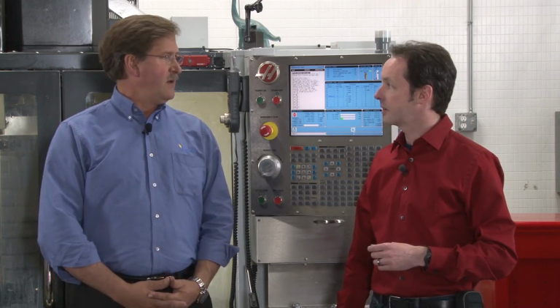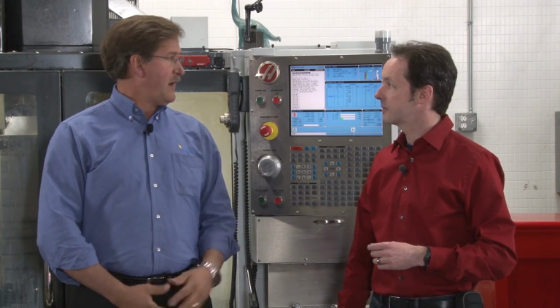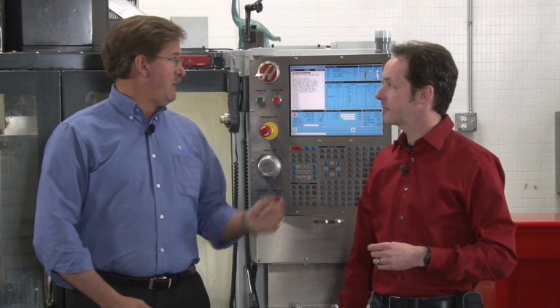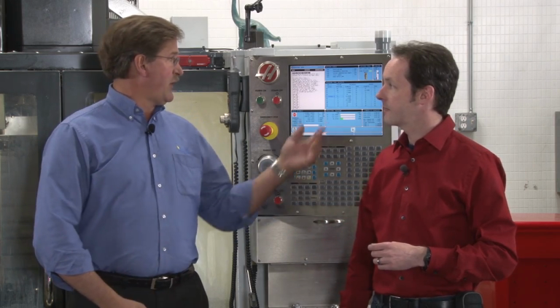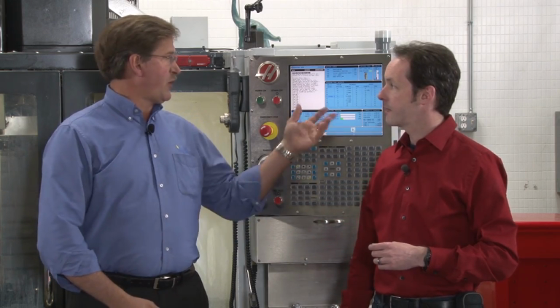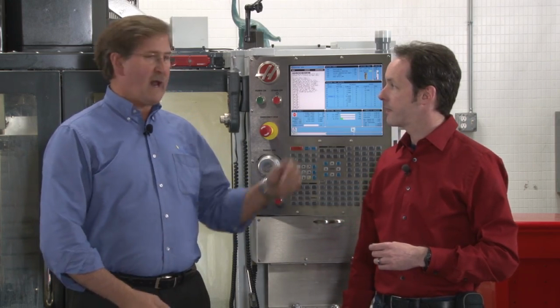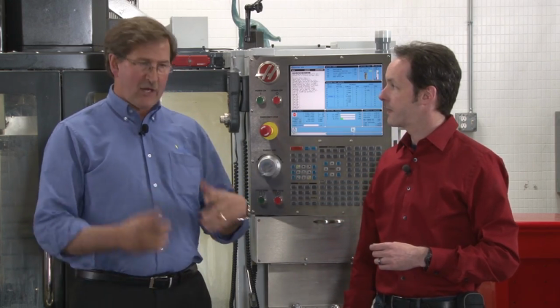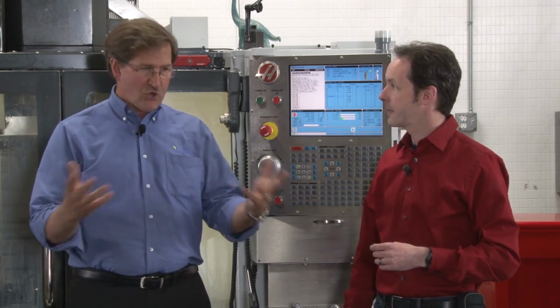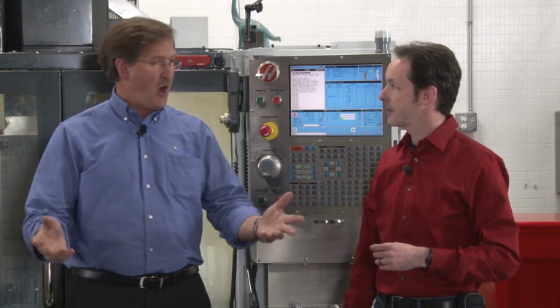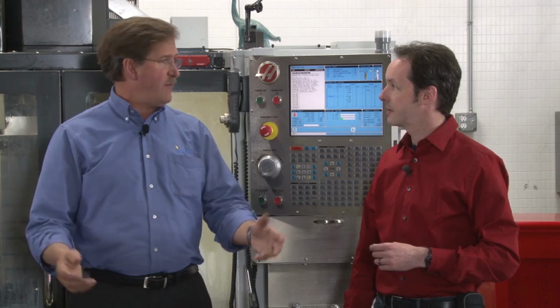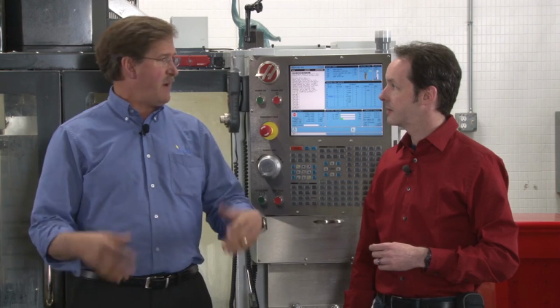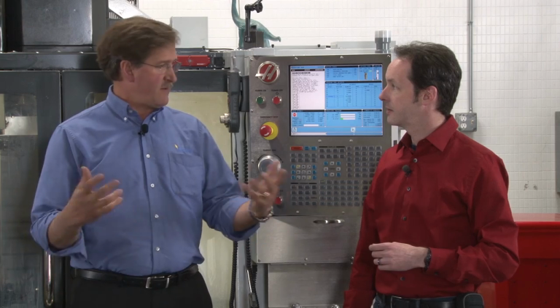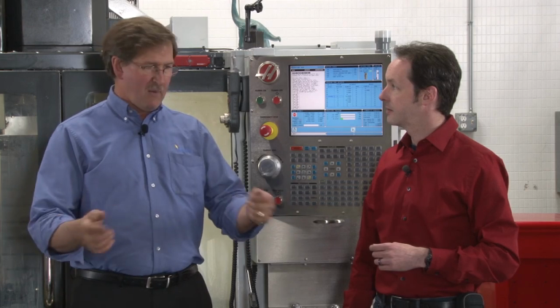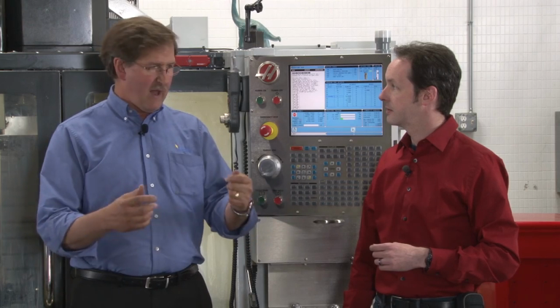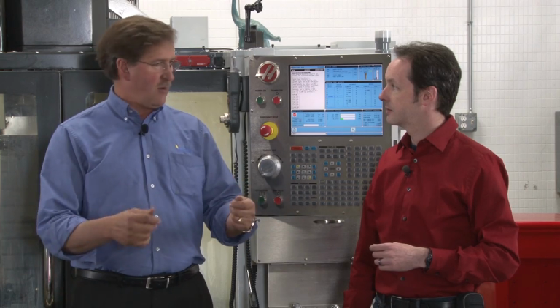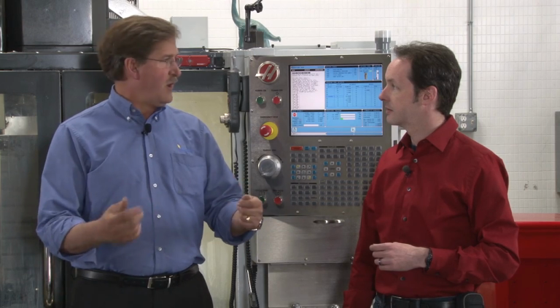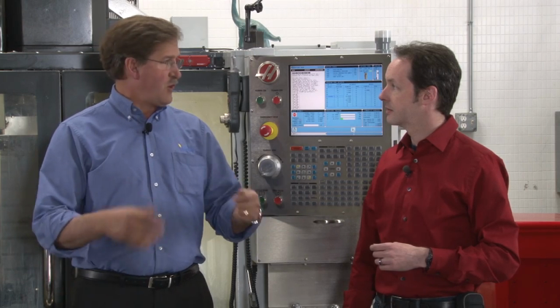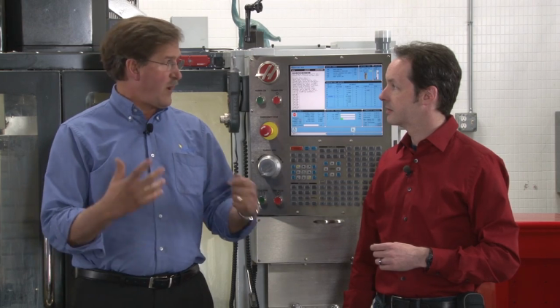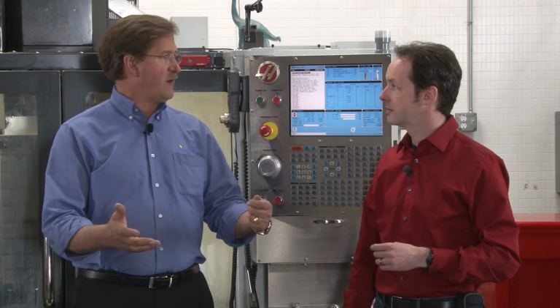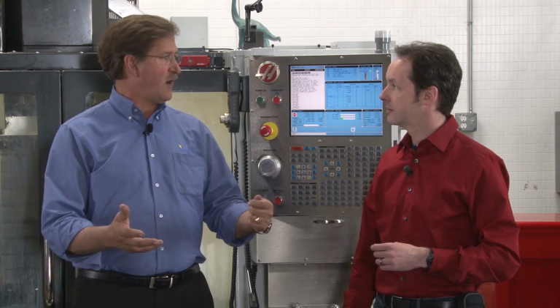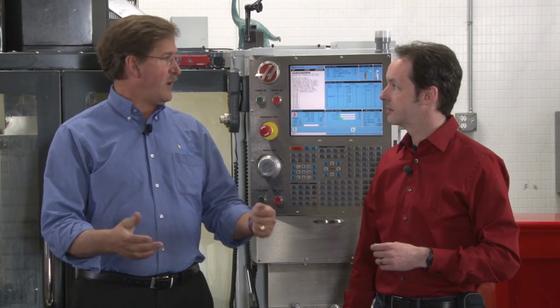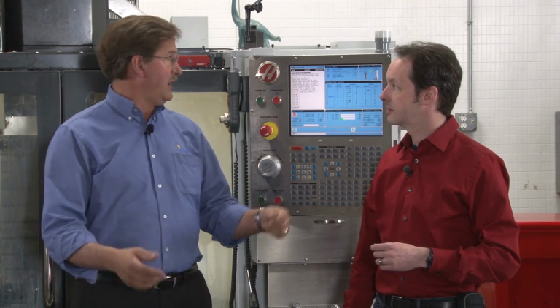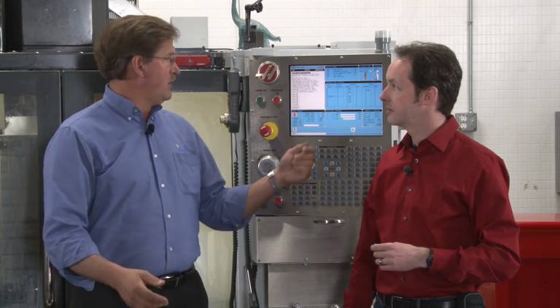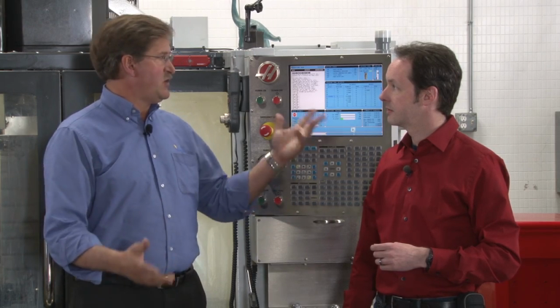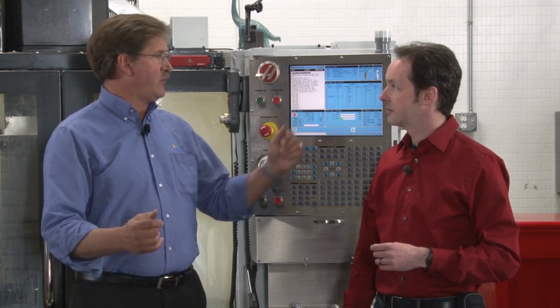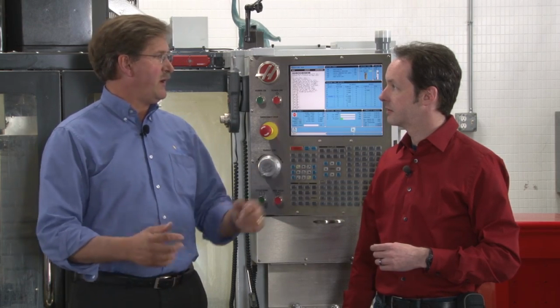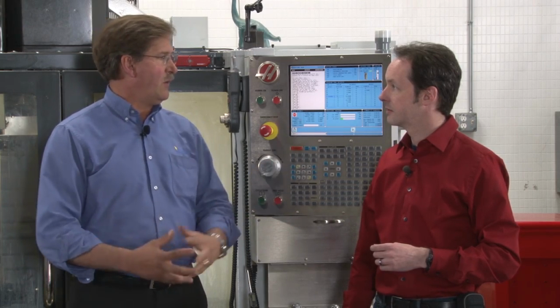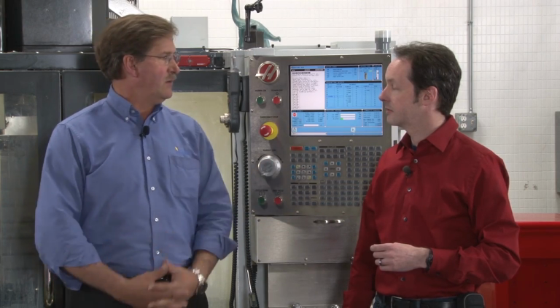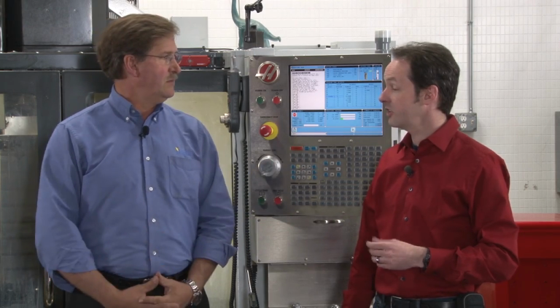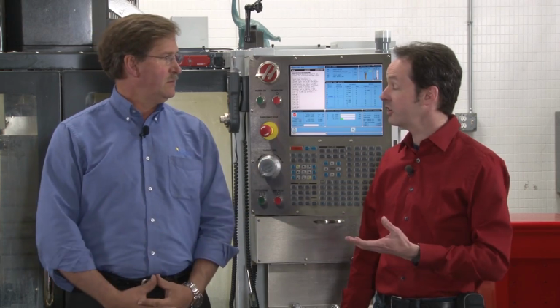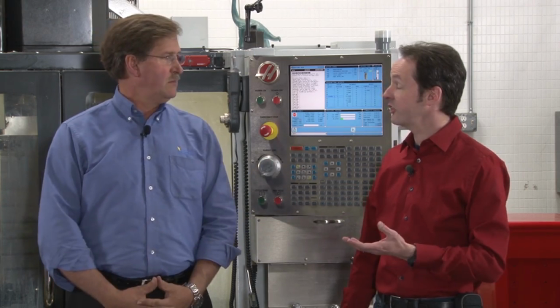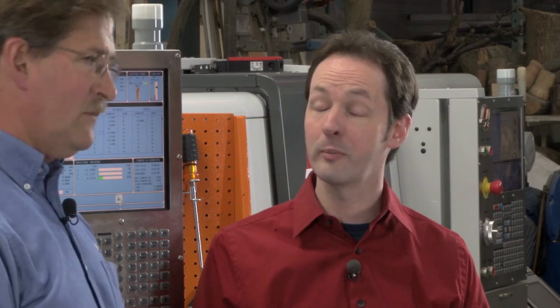You come in the morning, turn it on, get your coffee, and by the time you're ready to start running, the machine's ready to go. That's a good system.